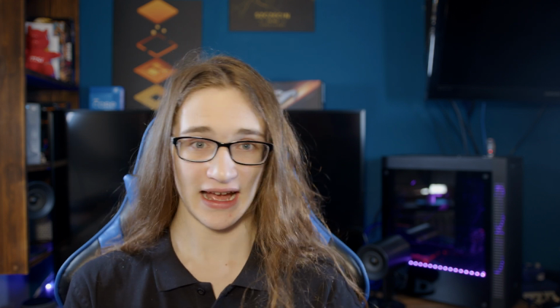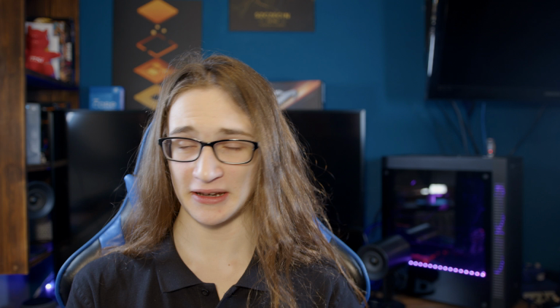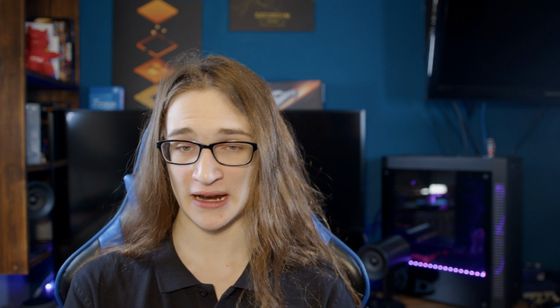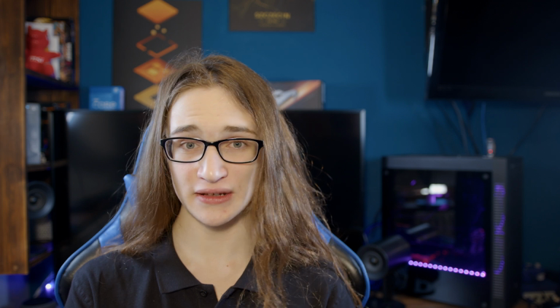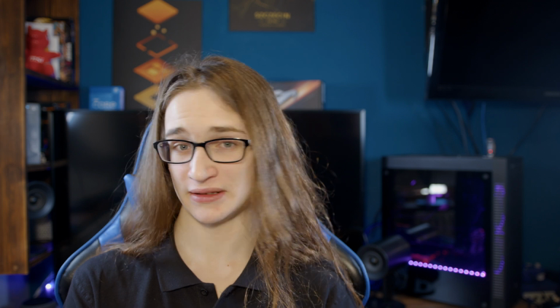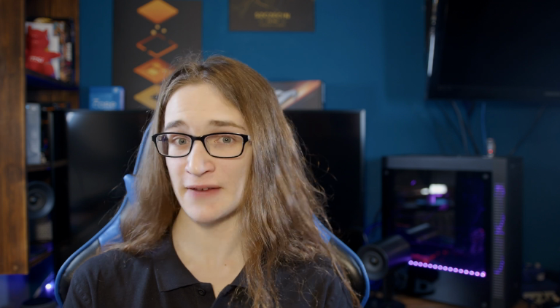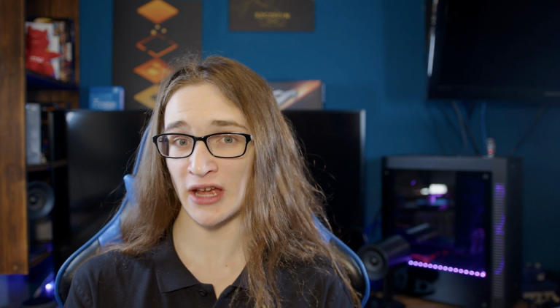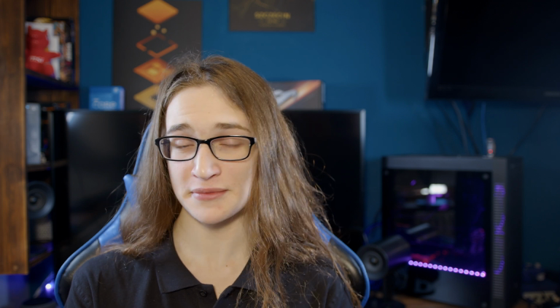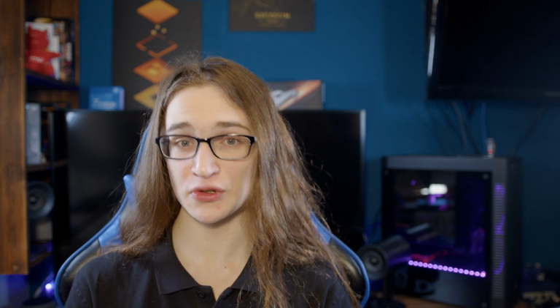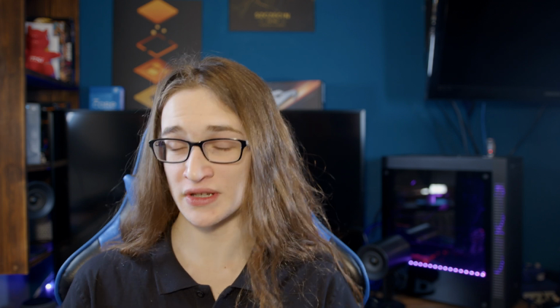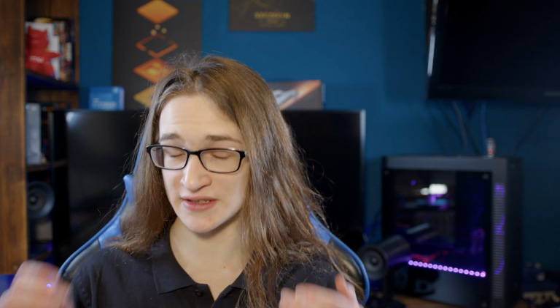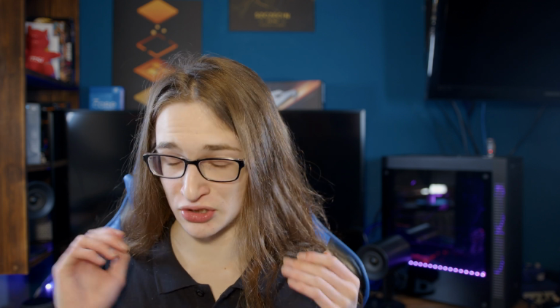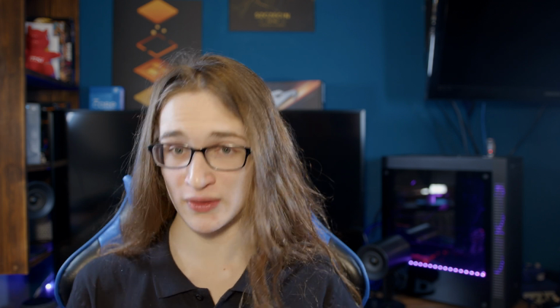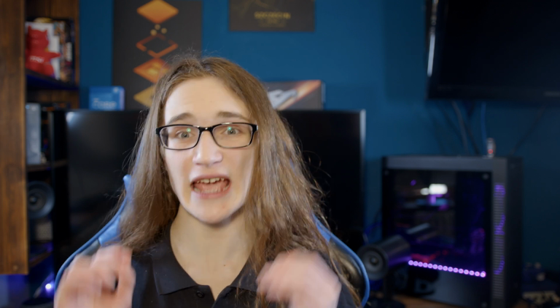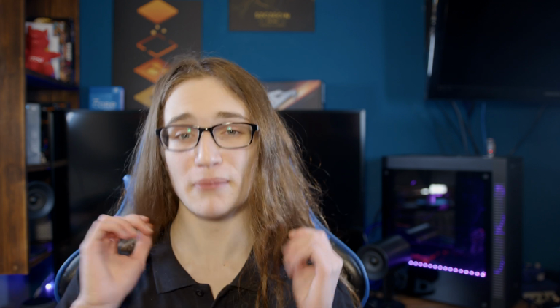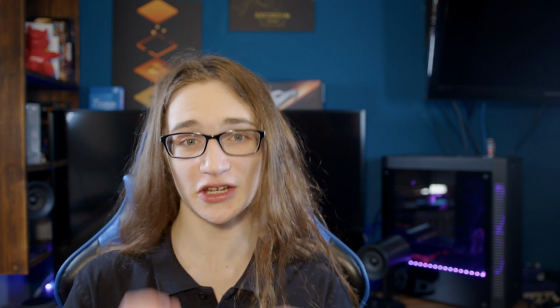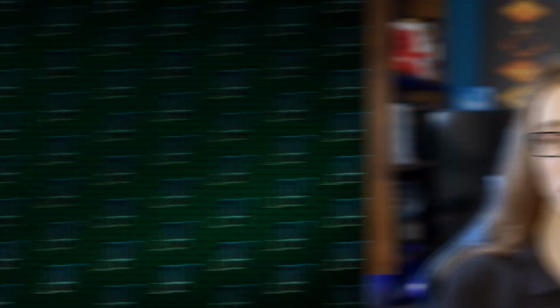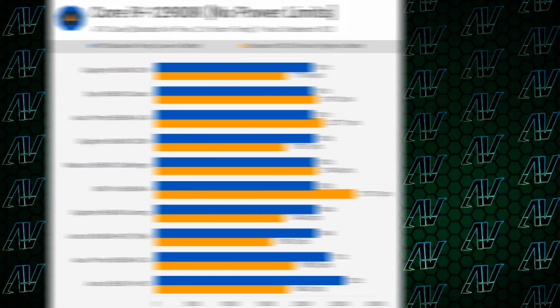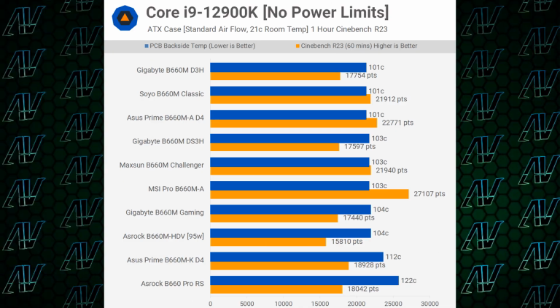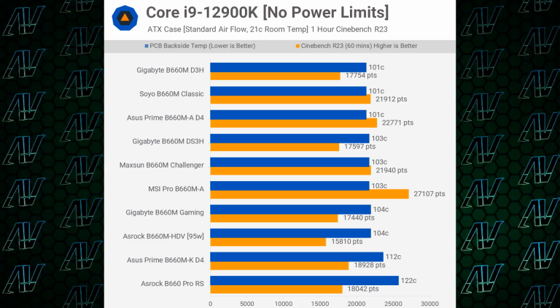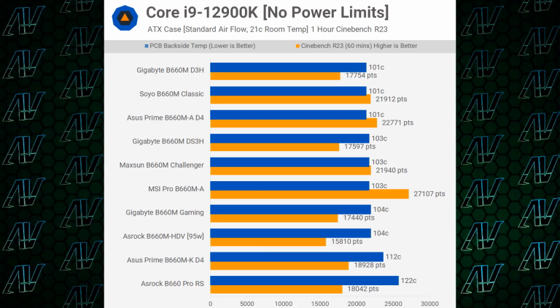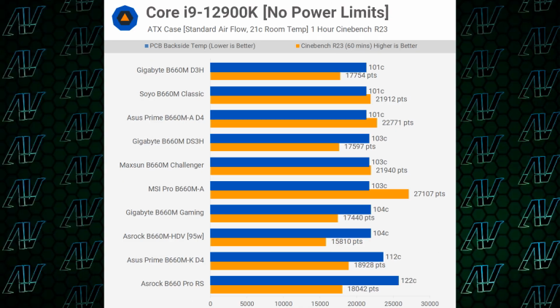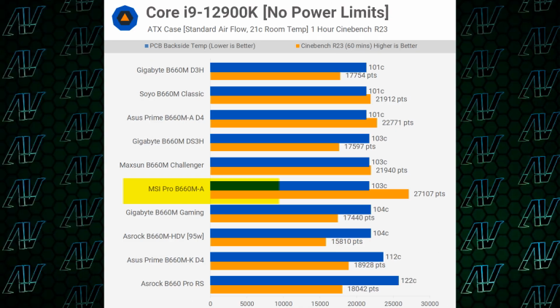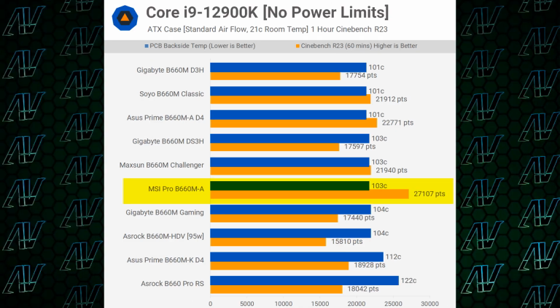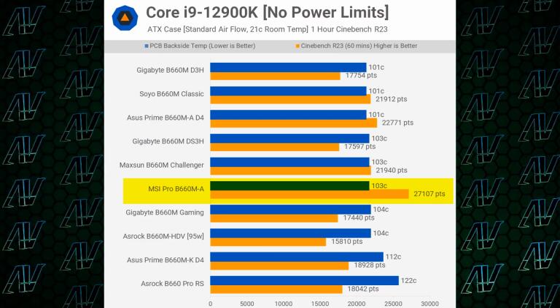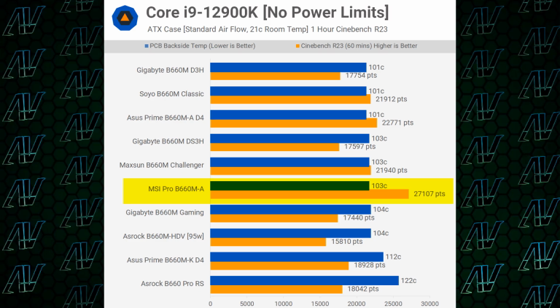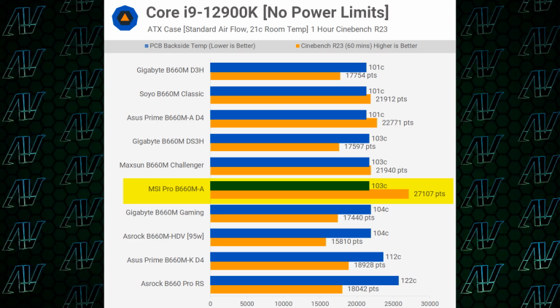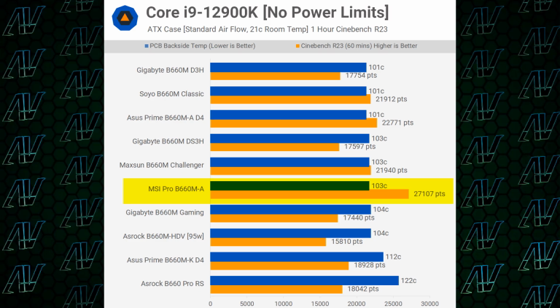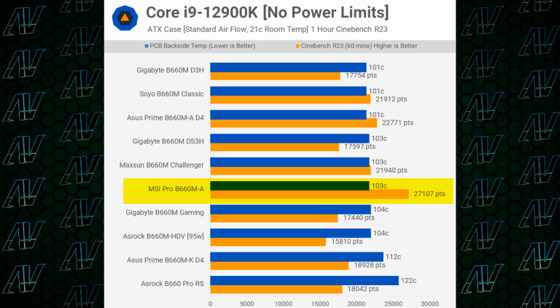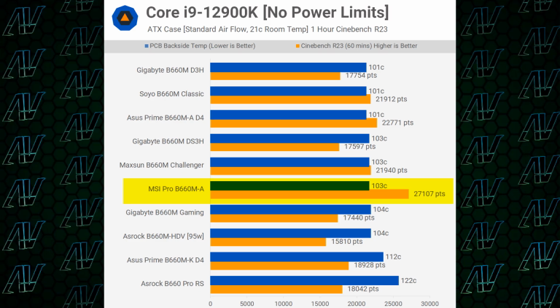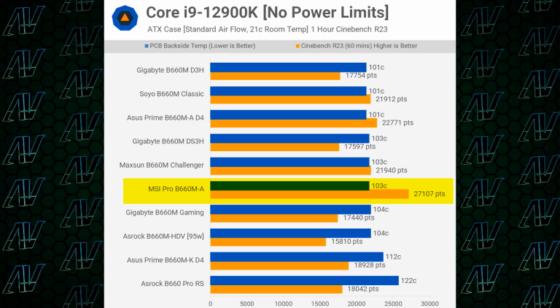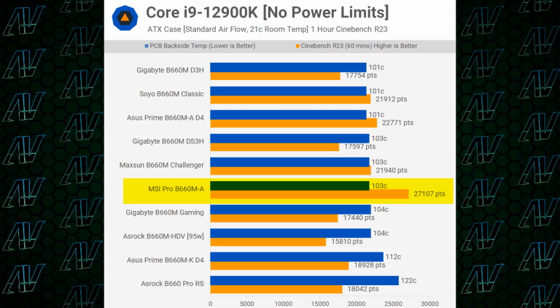And apparently that VRM solution is doing a mighty good job, looking at these benchmark results from TechSpot.